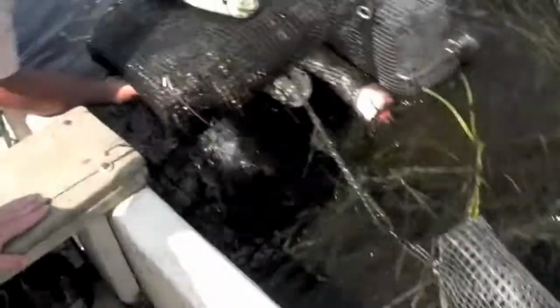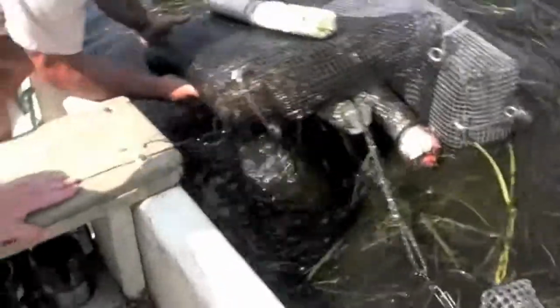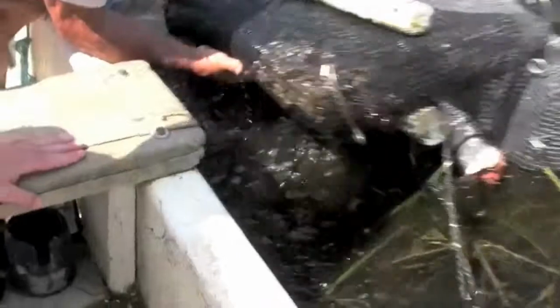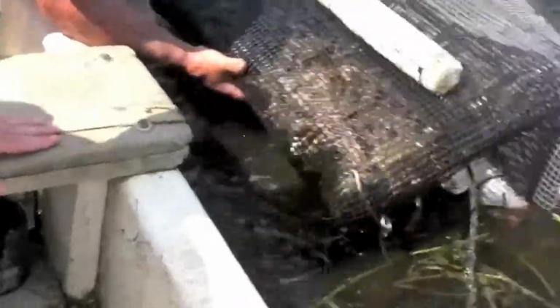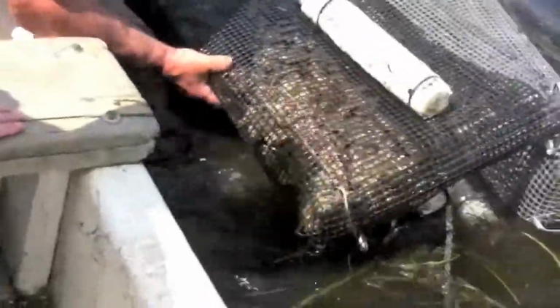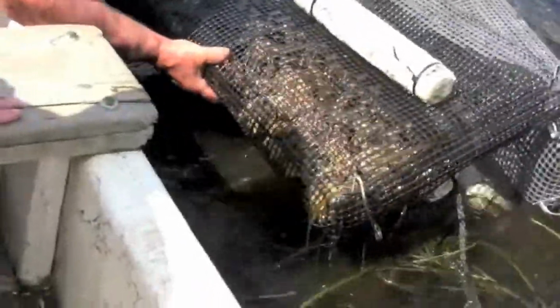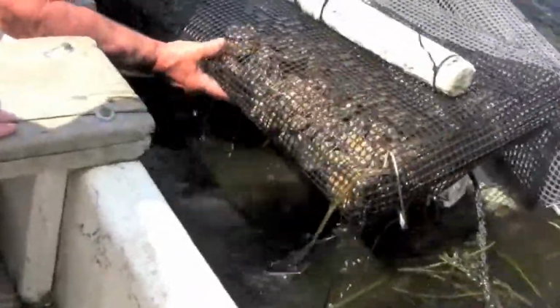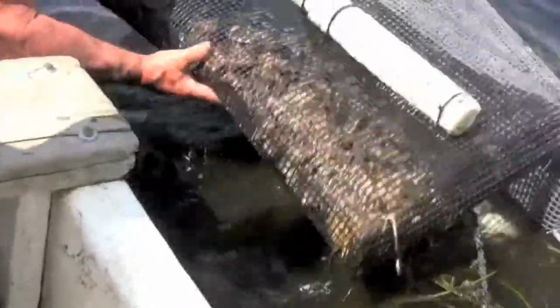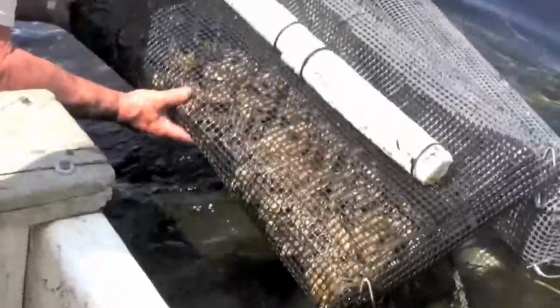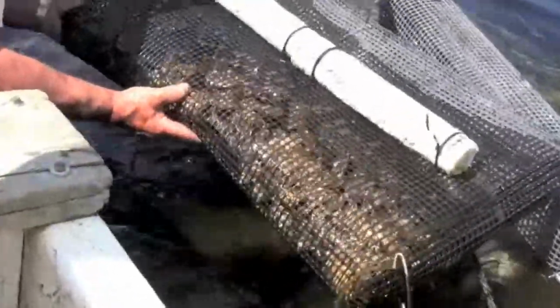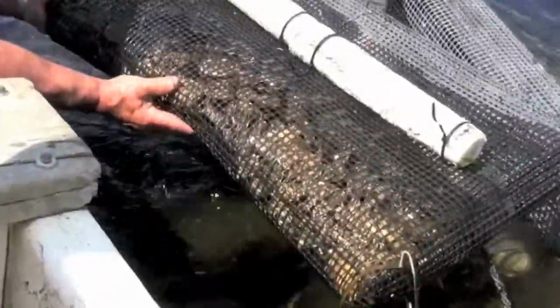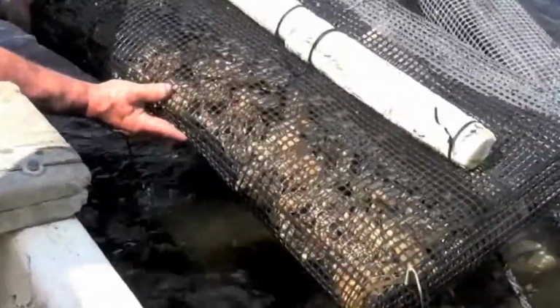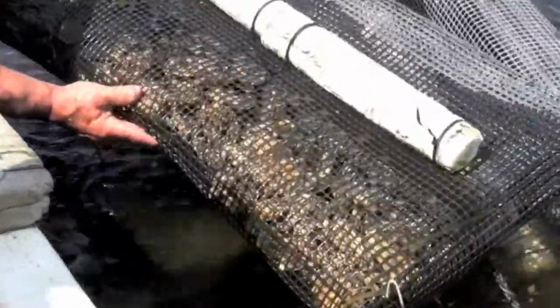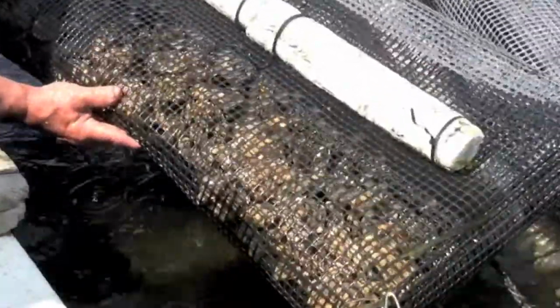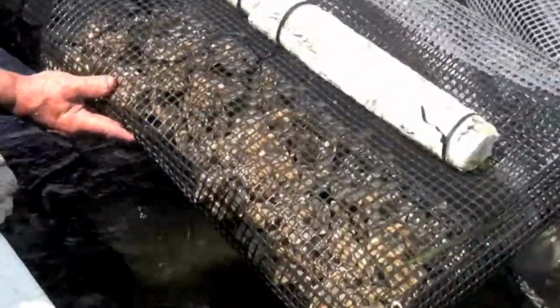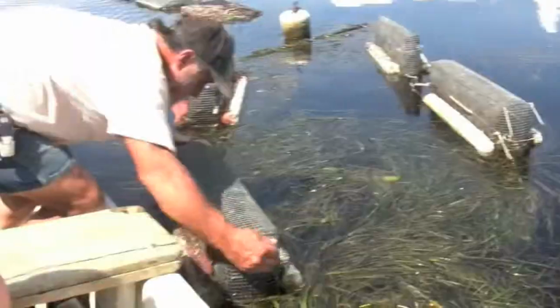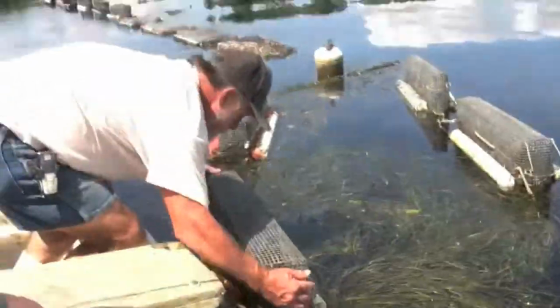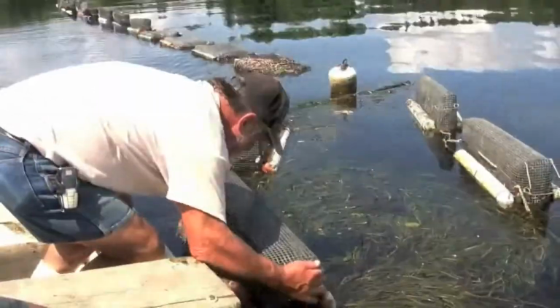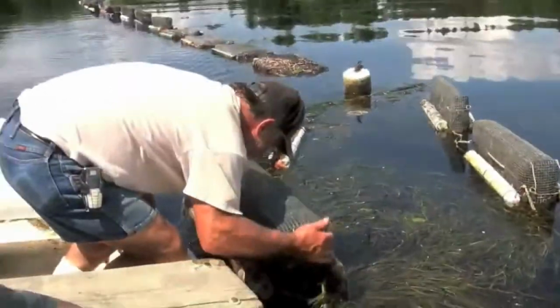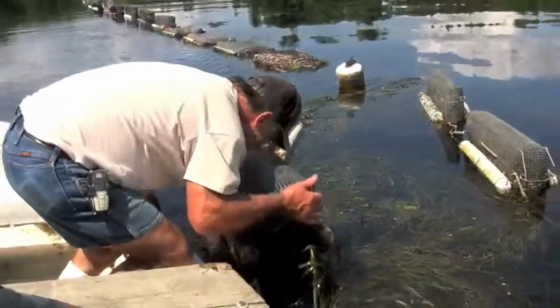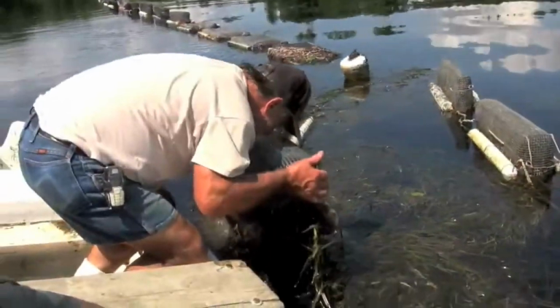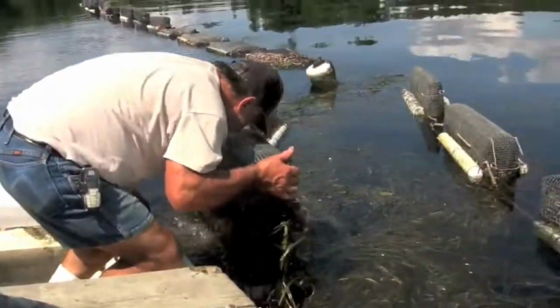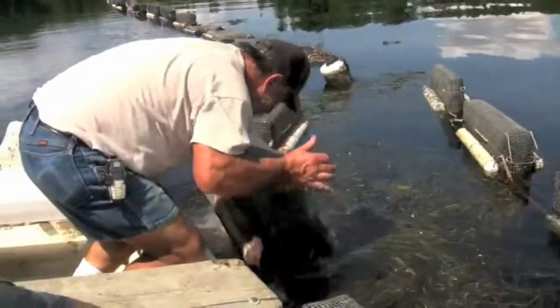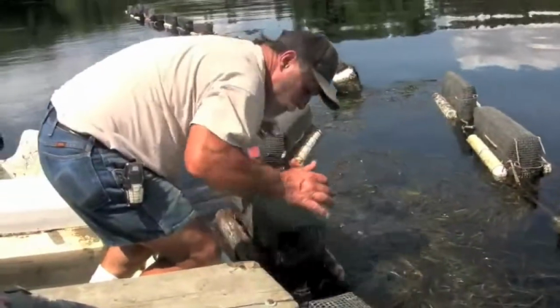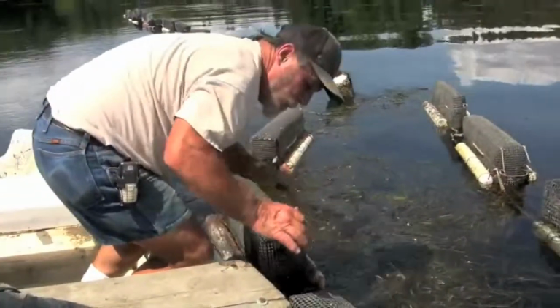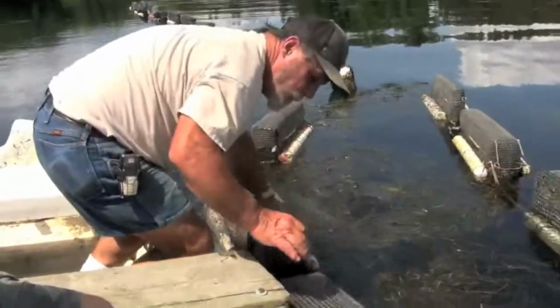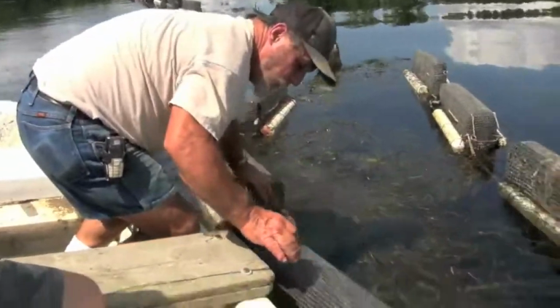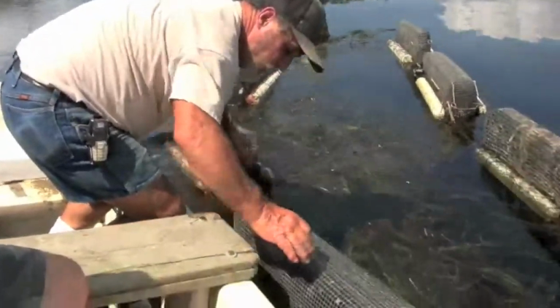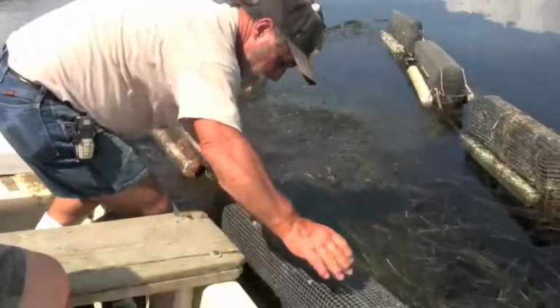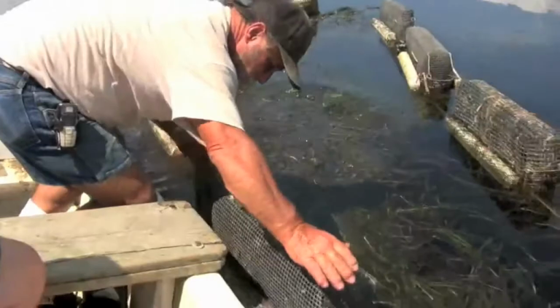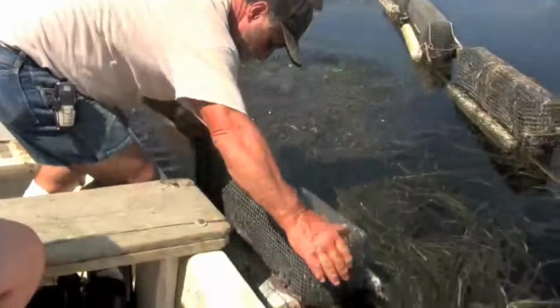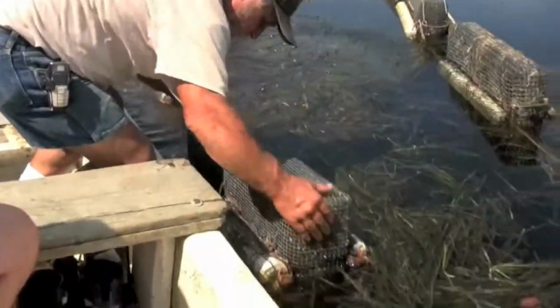He keeps a close eye on his grow-out cages and maintains them on a daily basis by rotating them and keeping them clean.